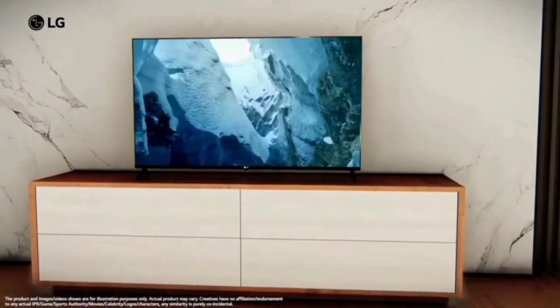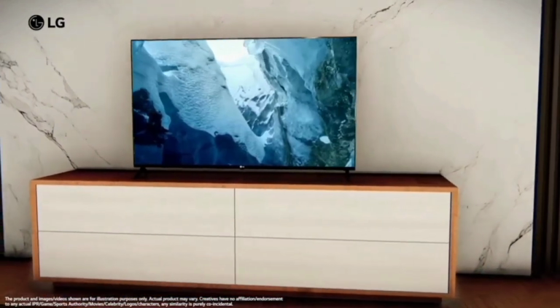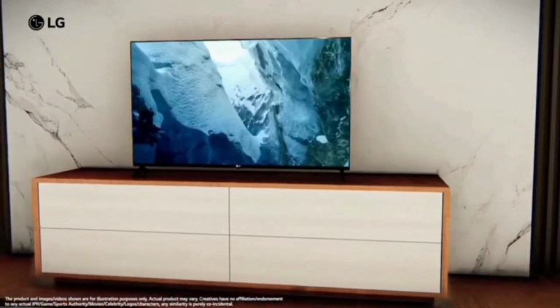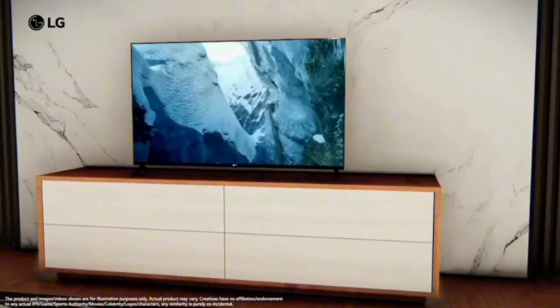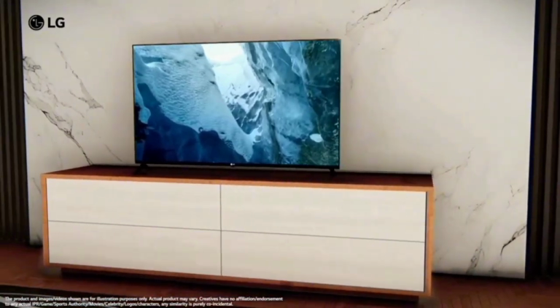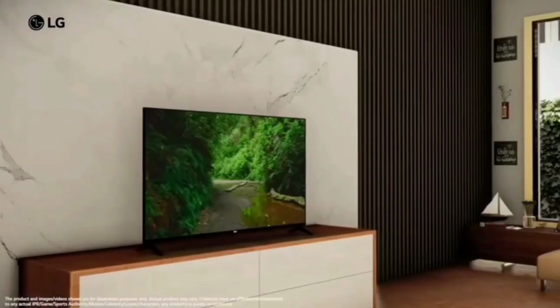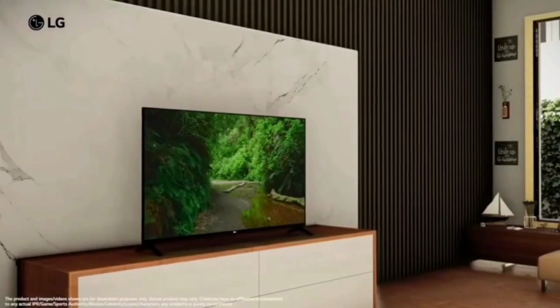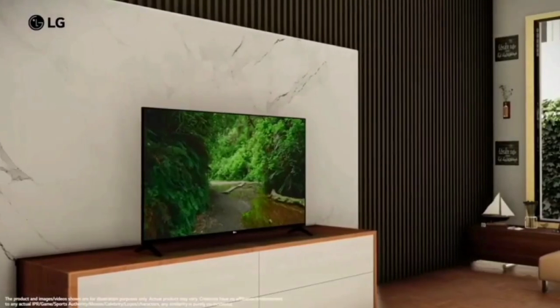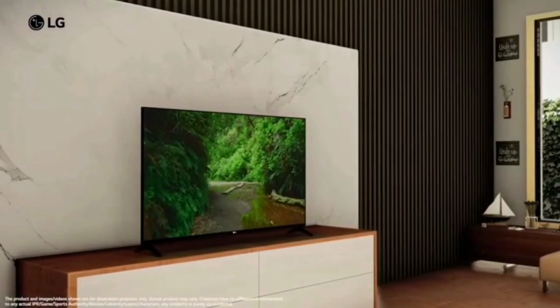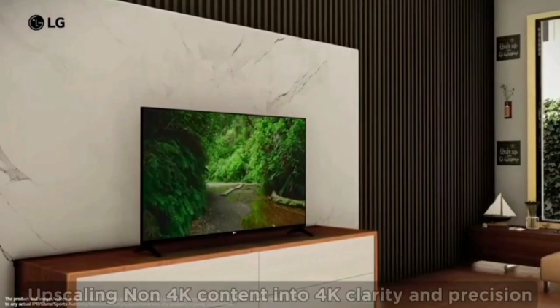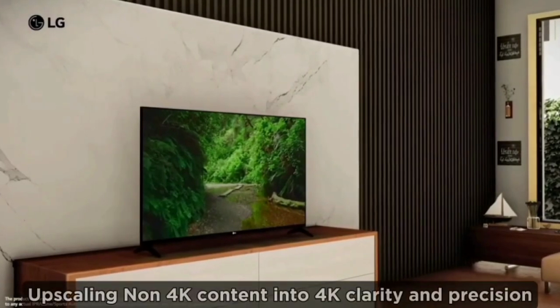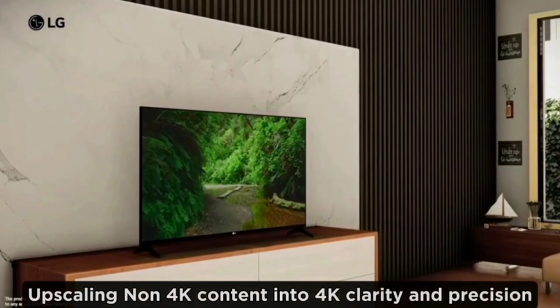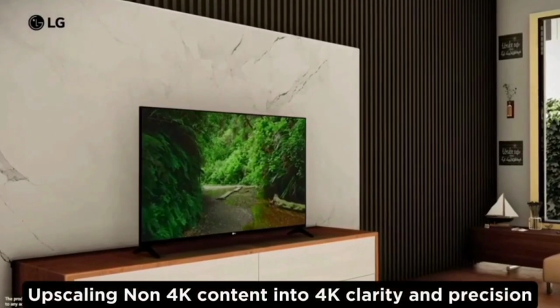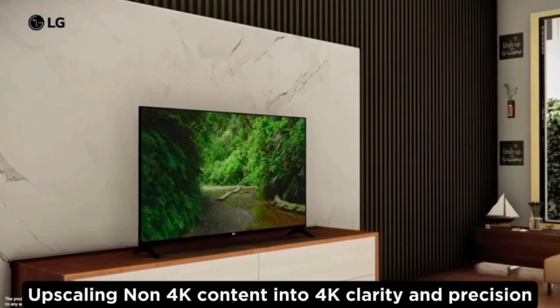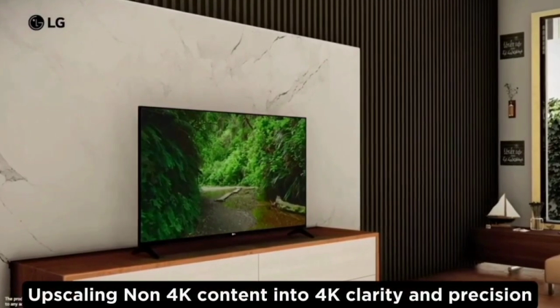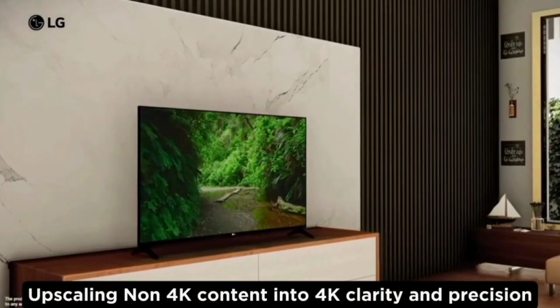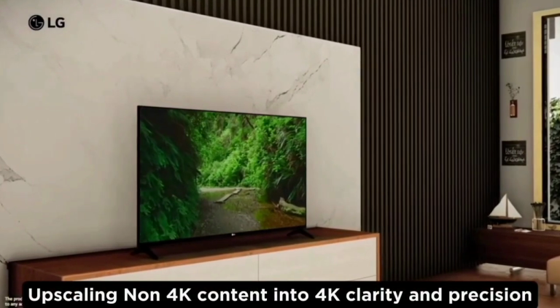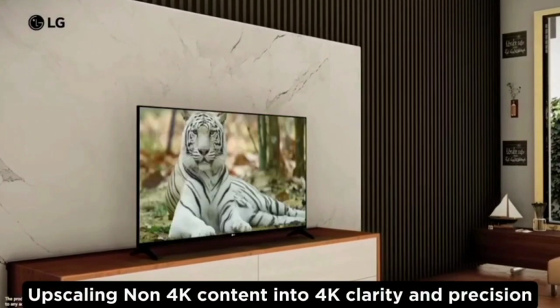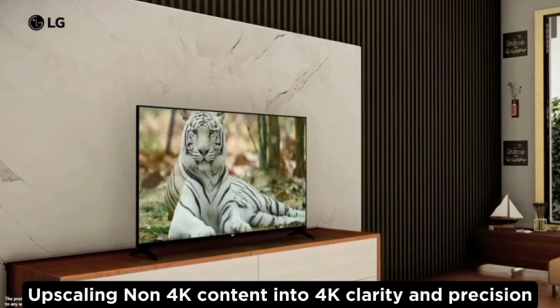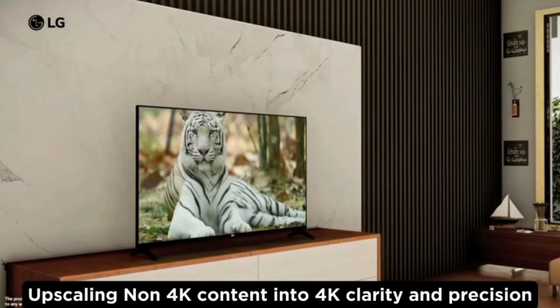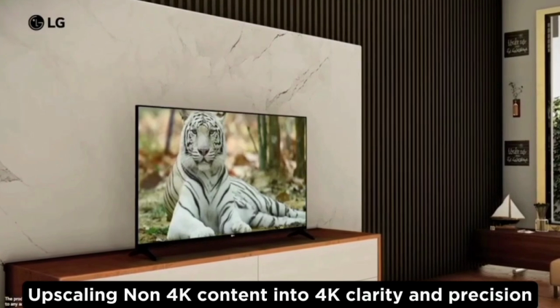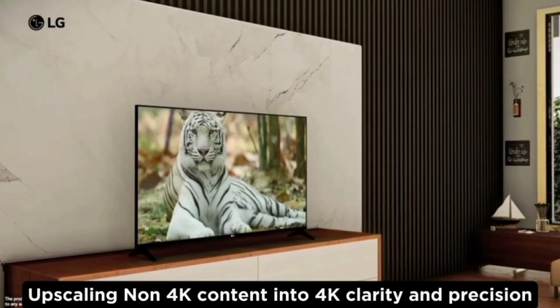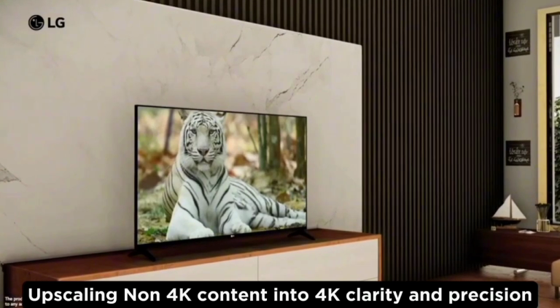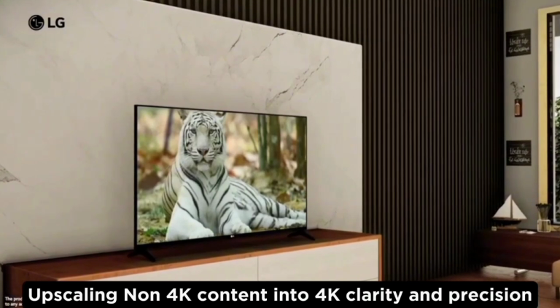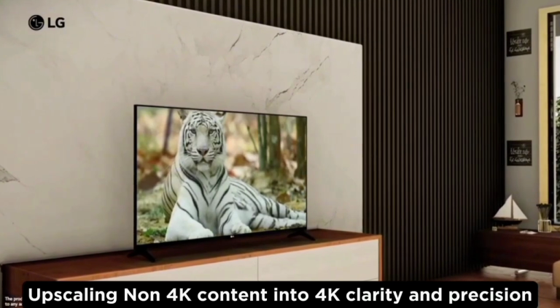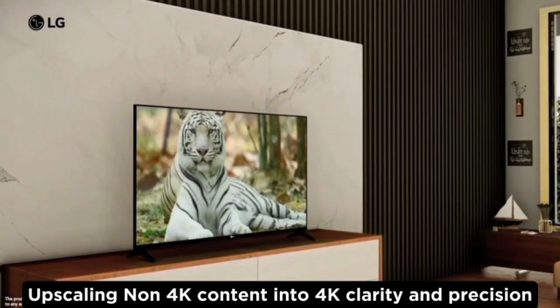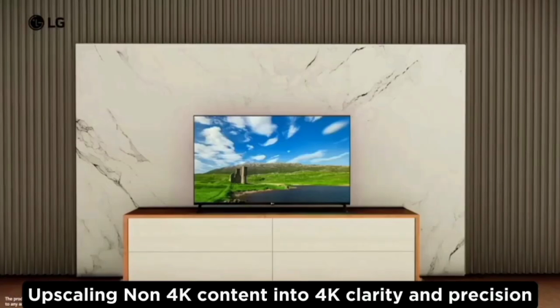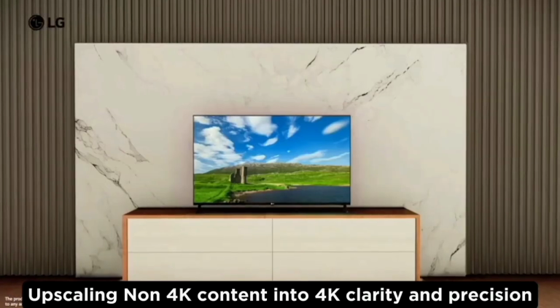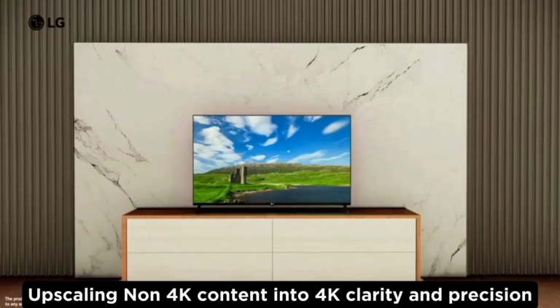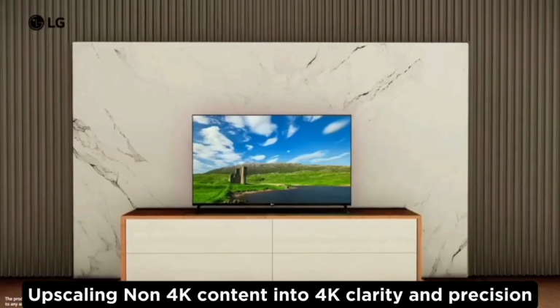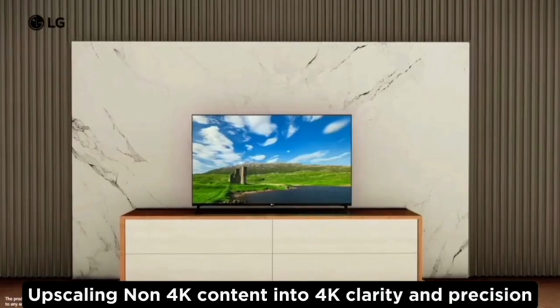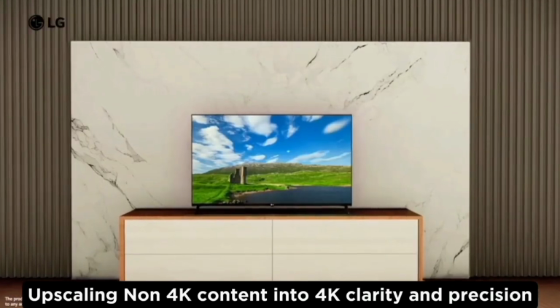If you look at non-4K content on this TV, the super upscaling feature will increase the quality to the 4K level.